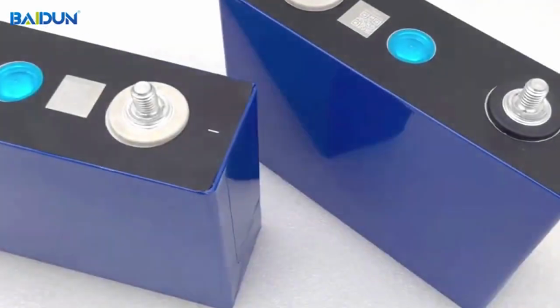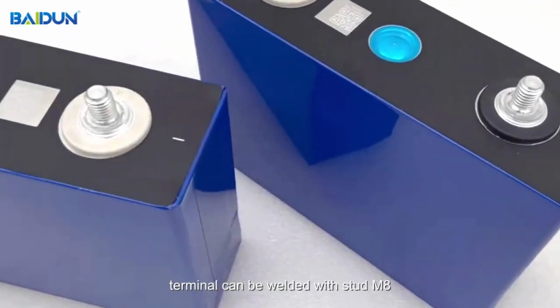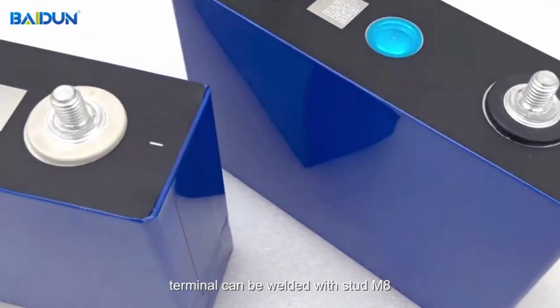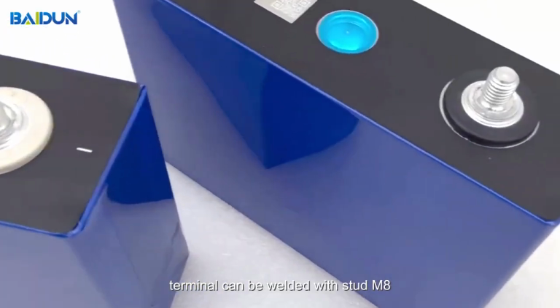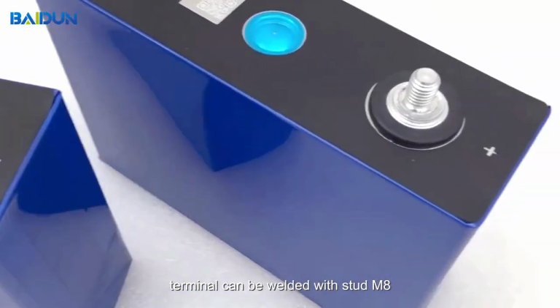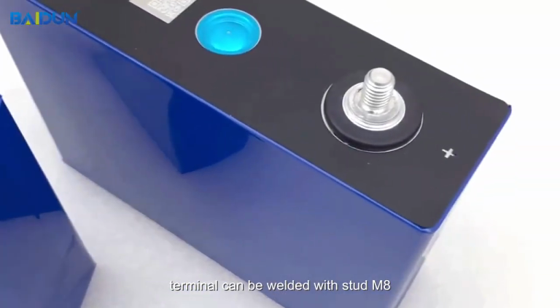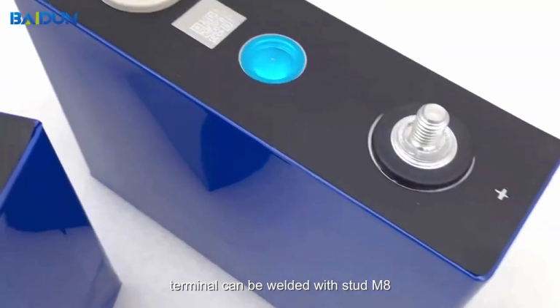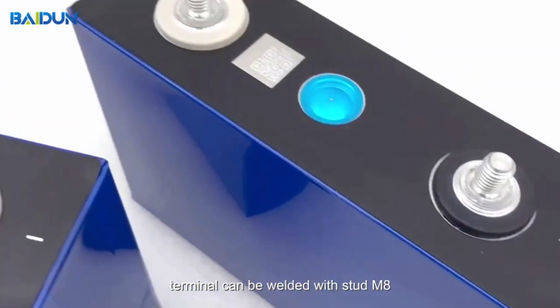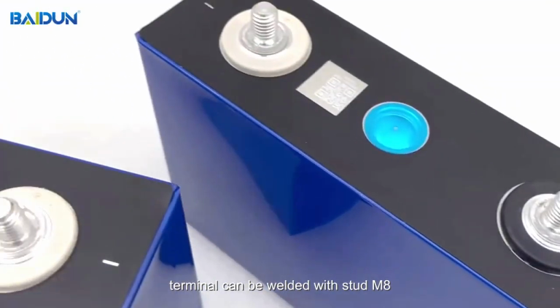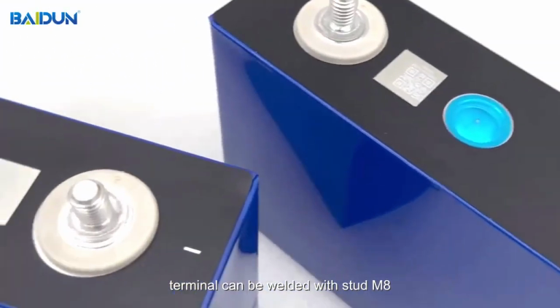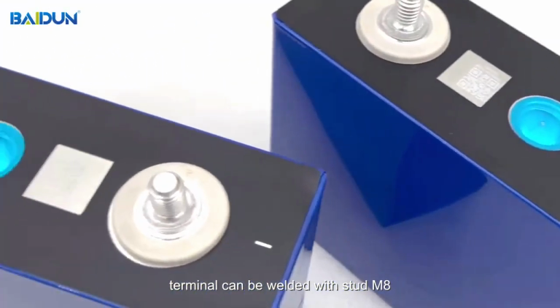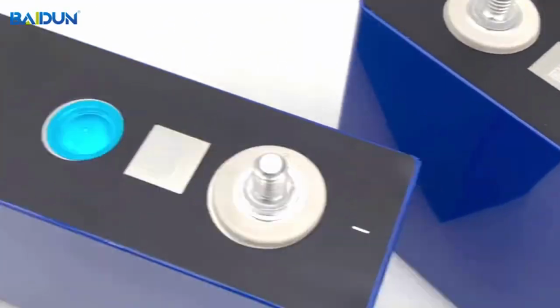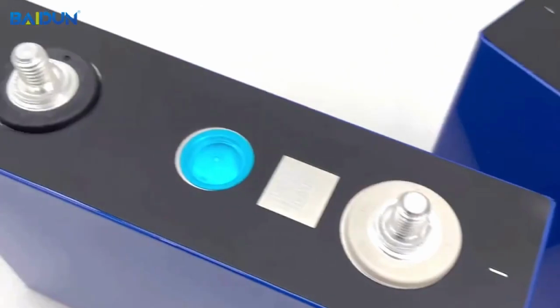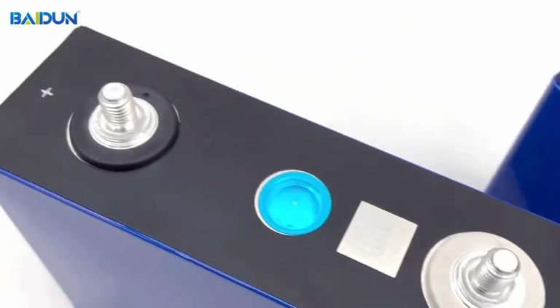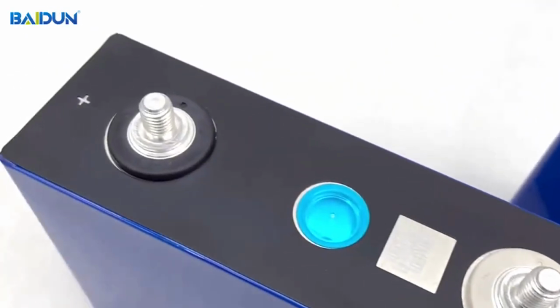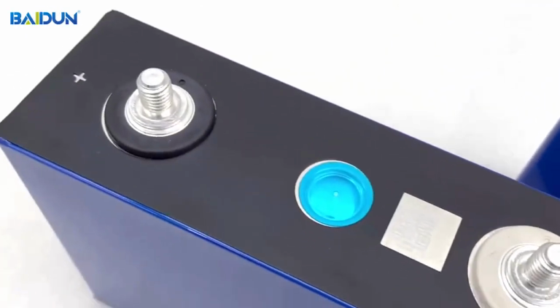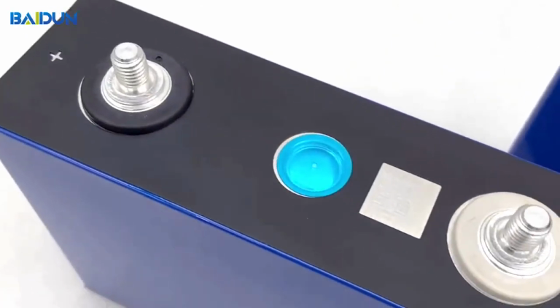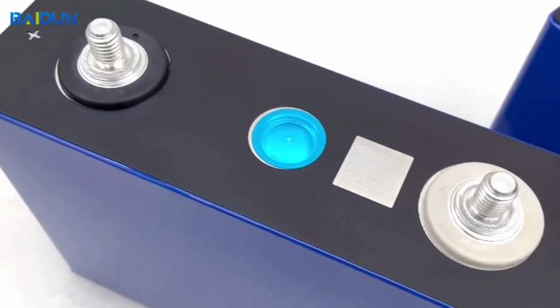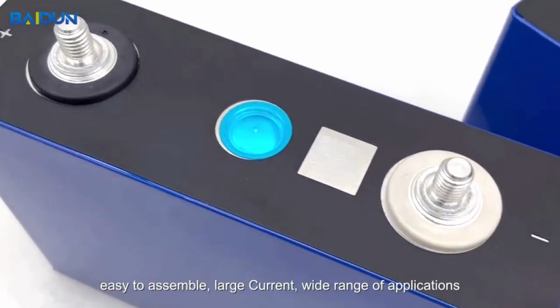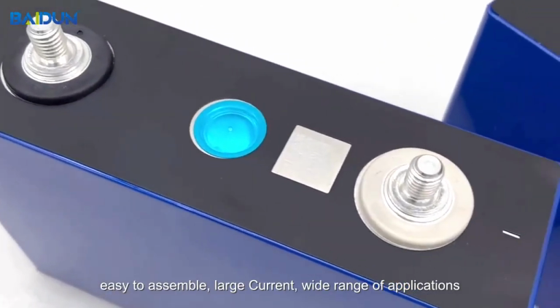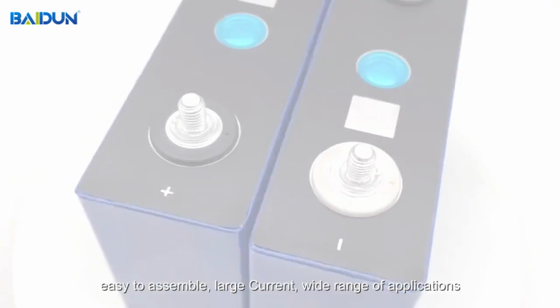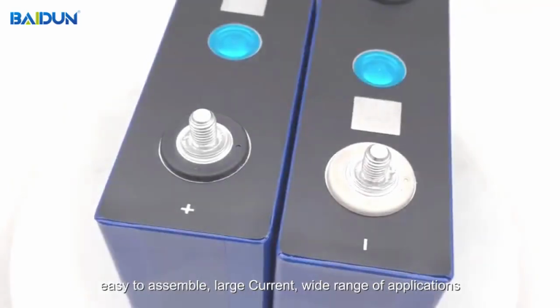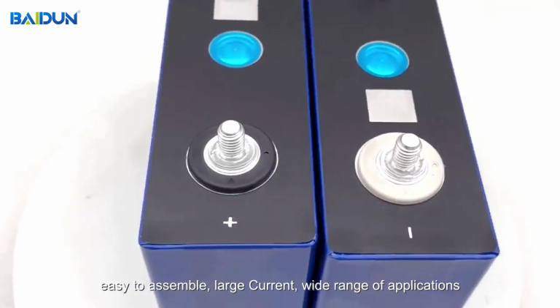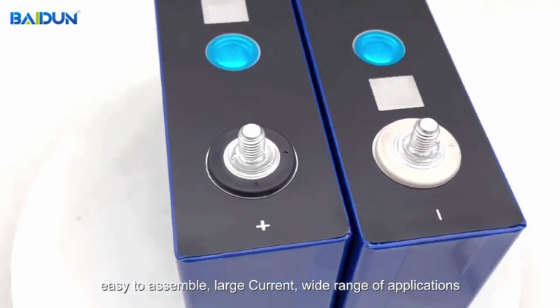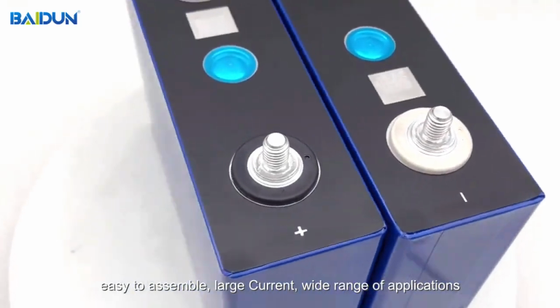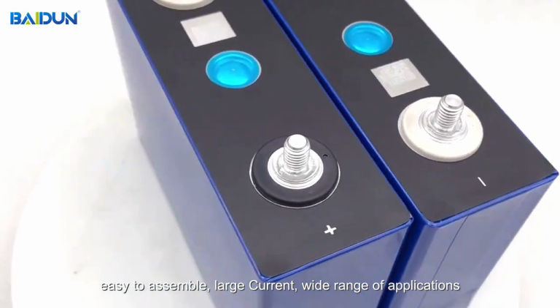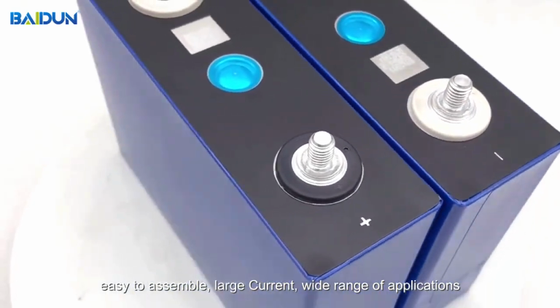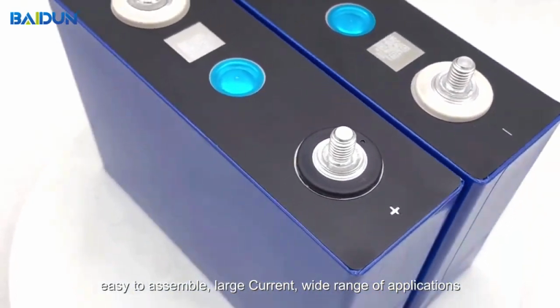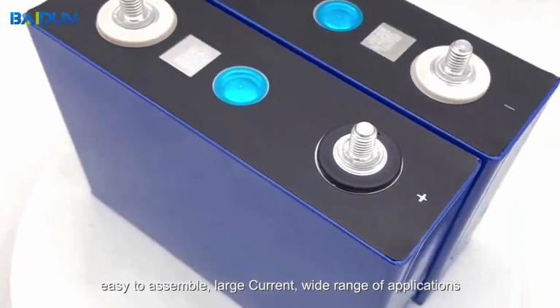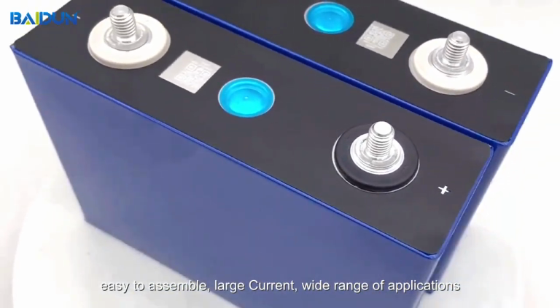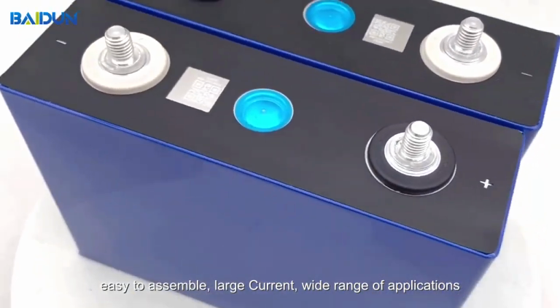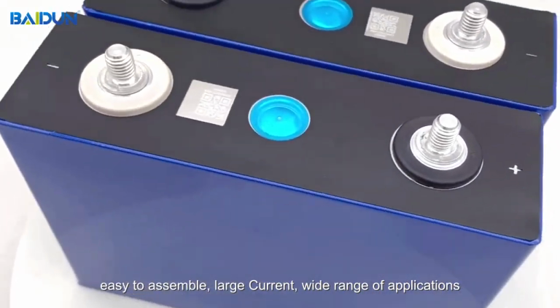Terminal can be welded with stud M8. Easy to assemble, large current, wide range of applications.